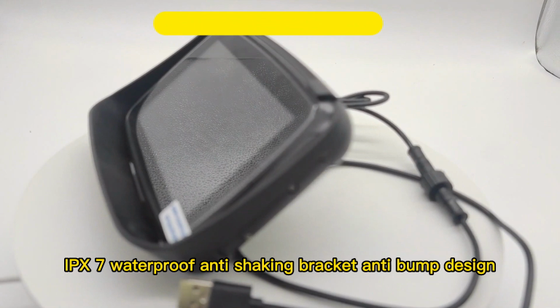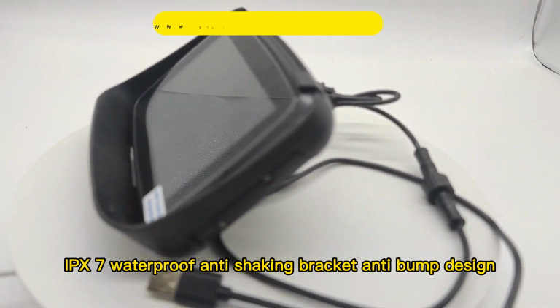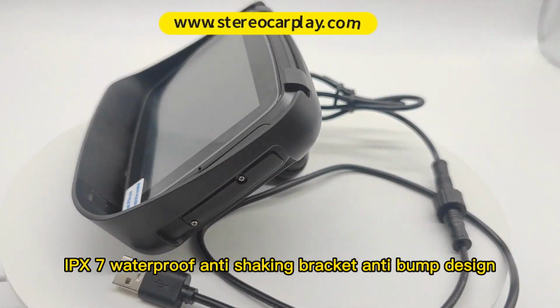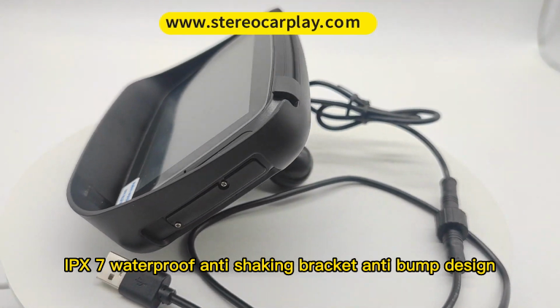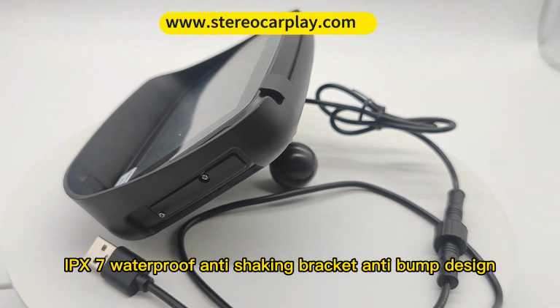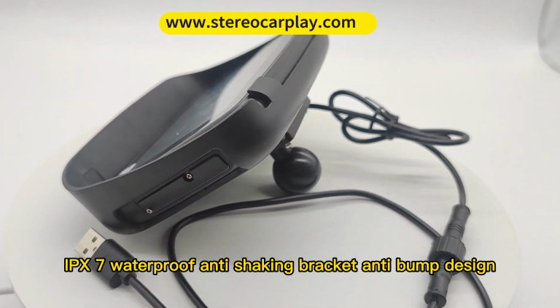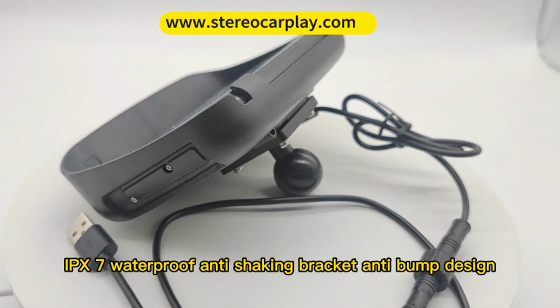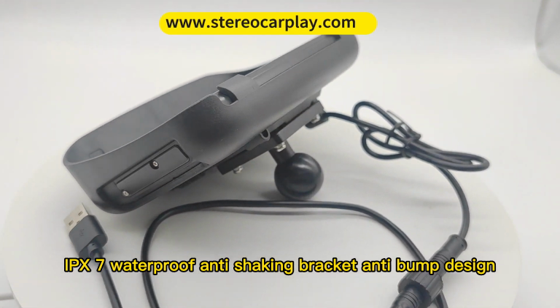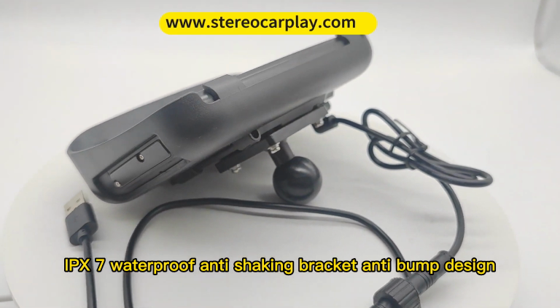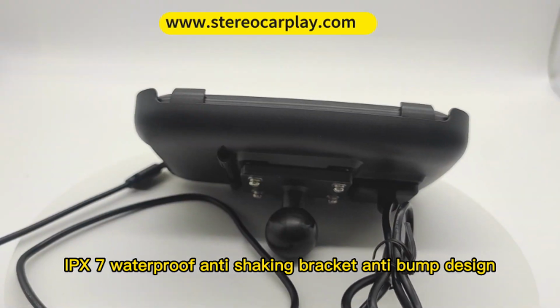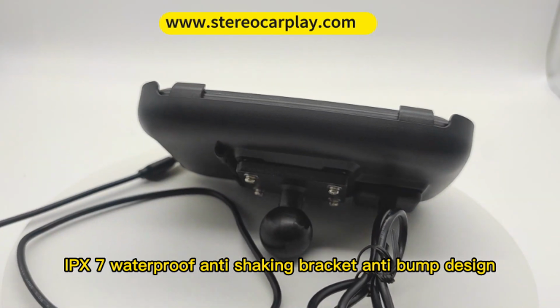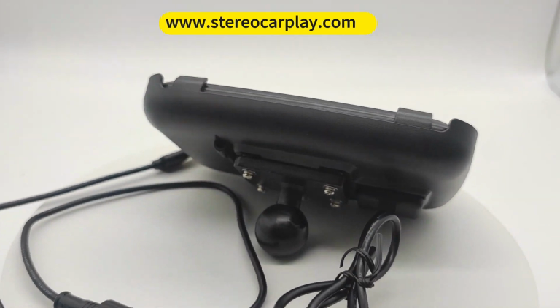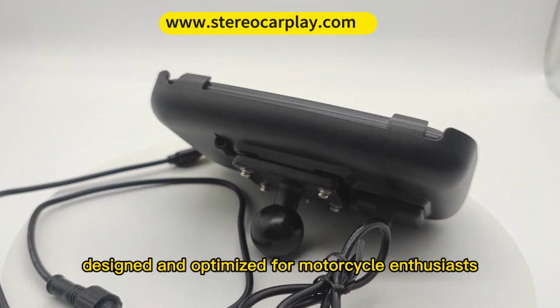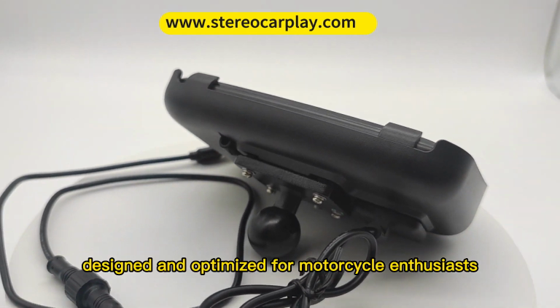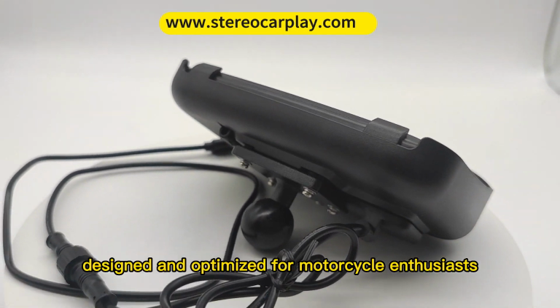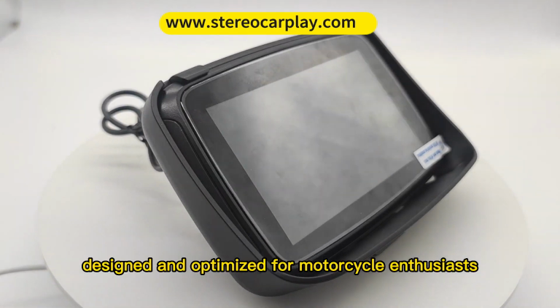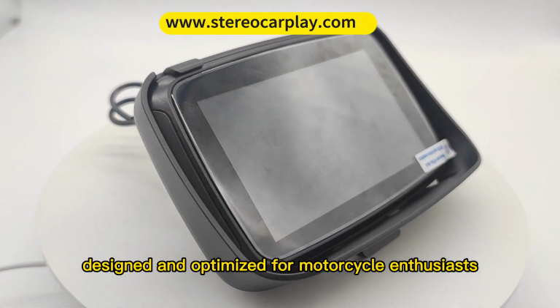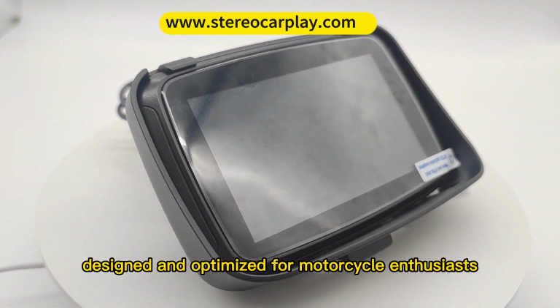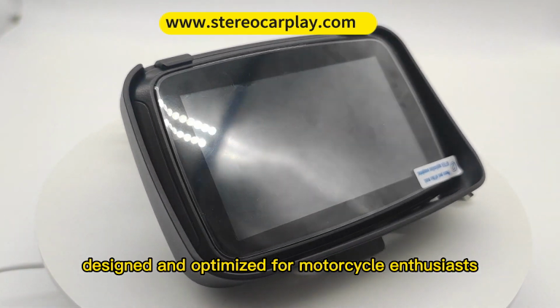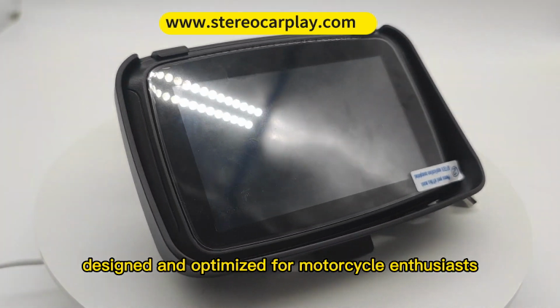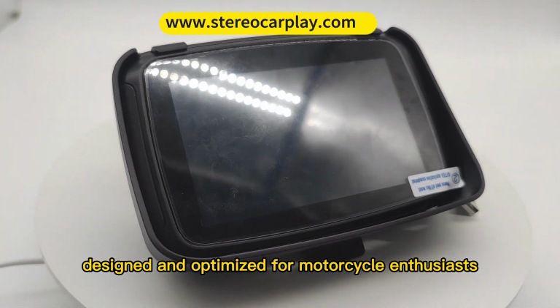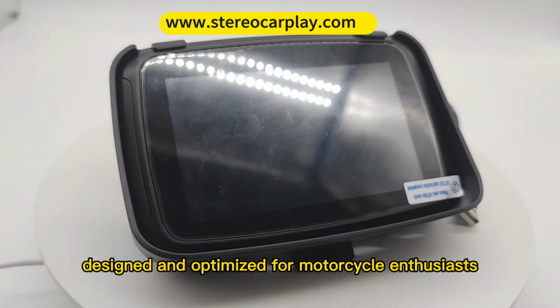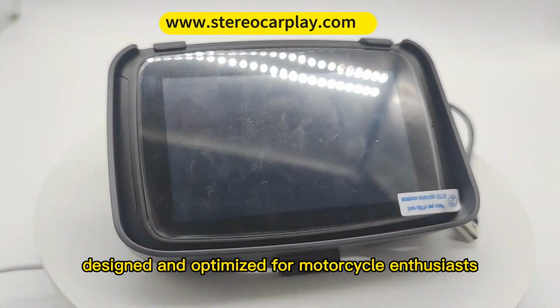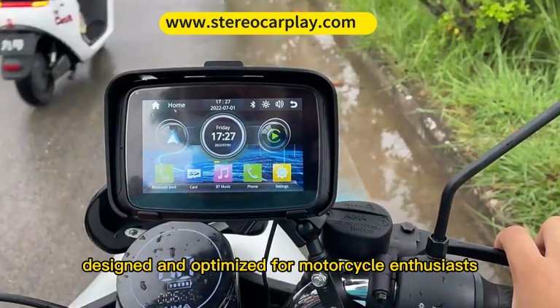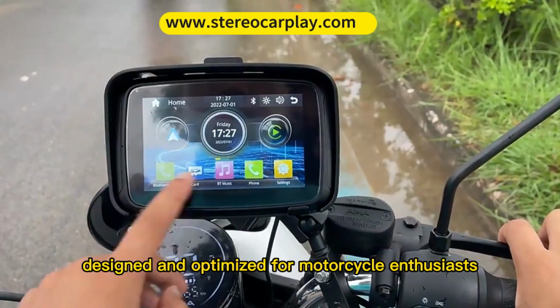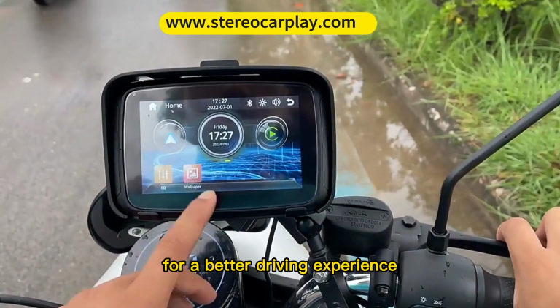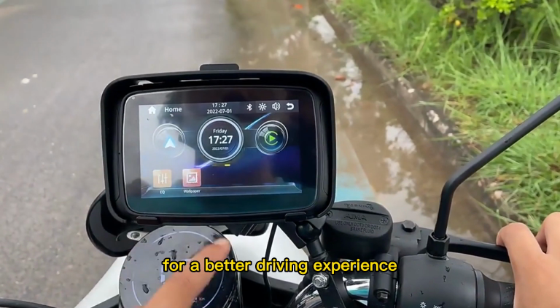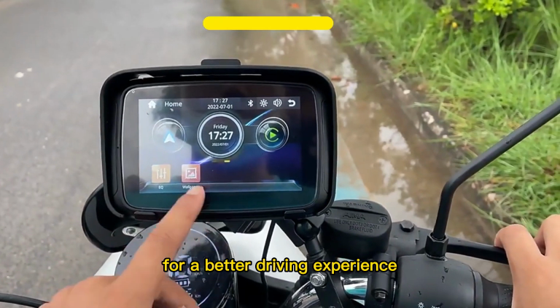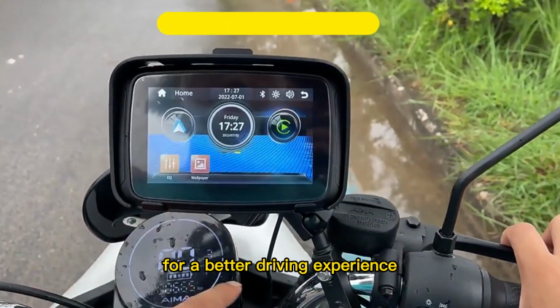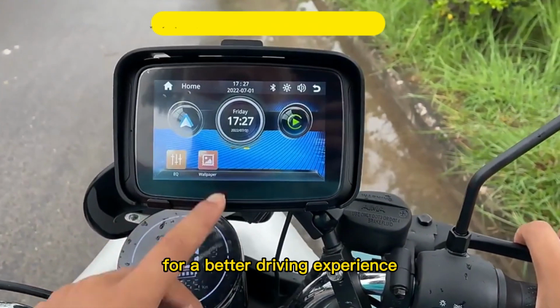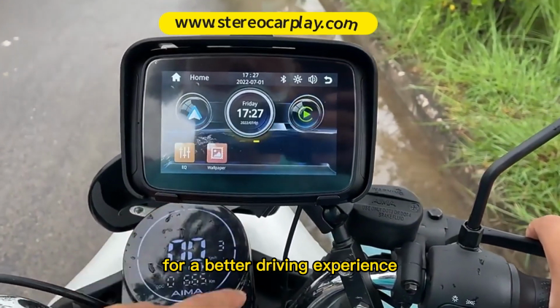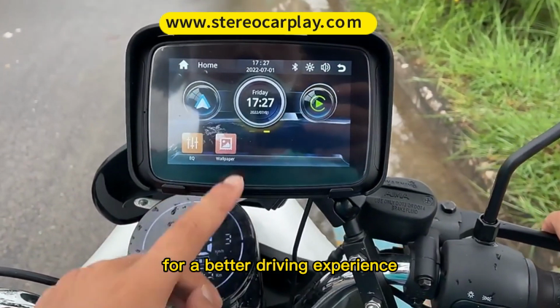Anti-shaking bracket and anti-bump design. Designed and optimized for motorcycle enthusiasts for a better driving experience.